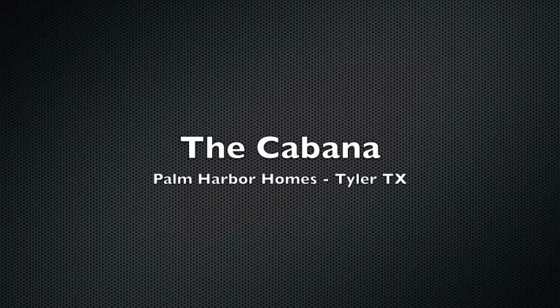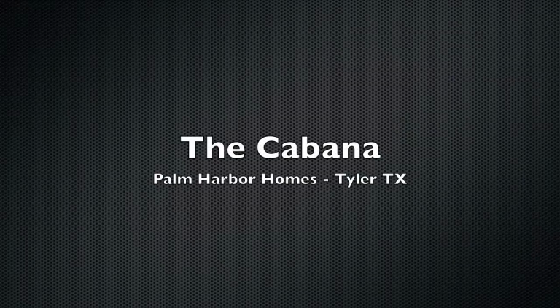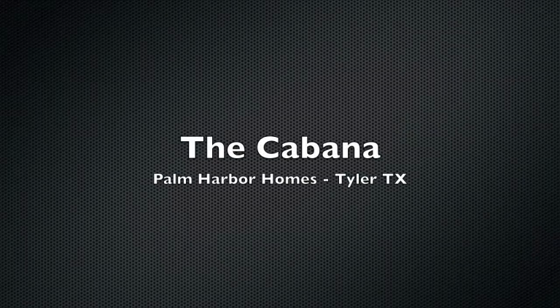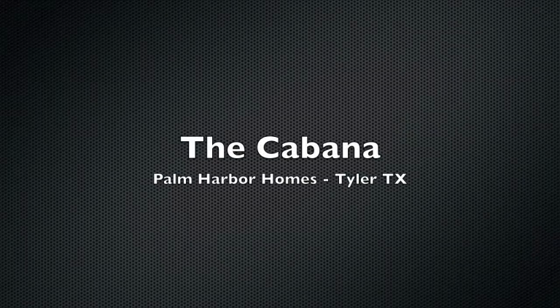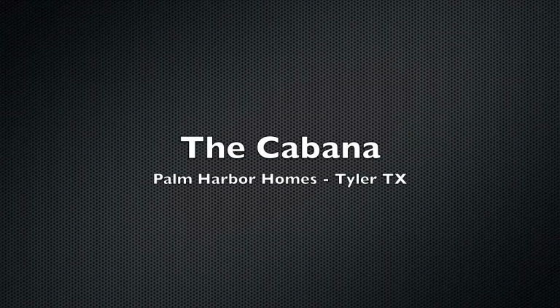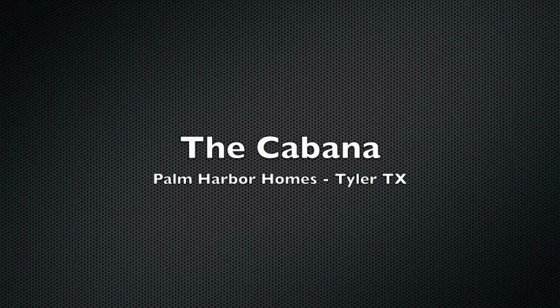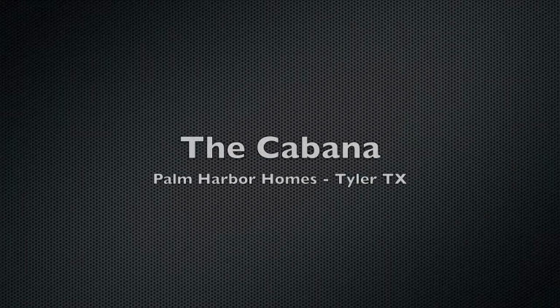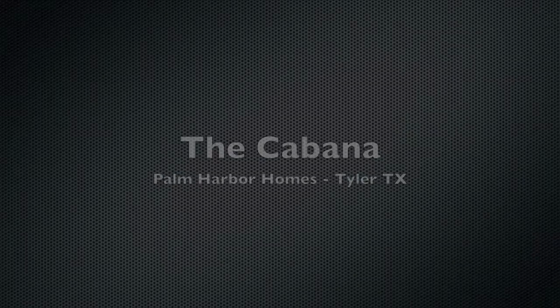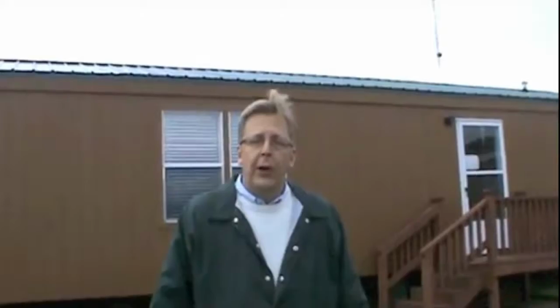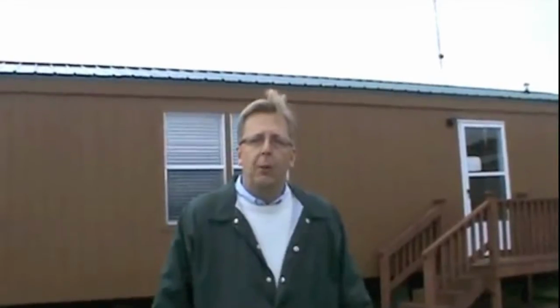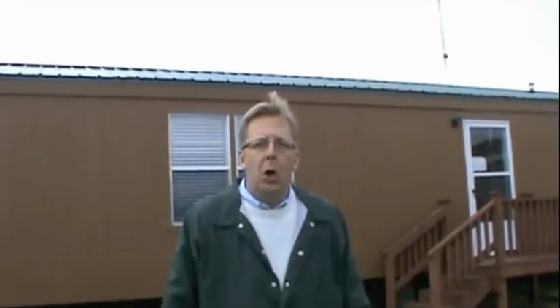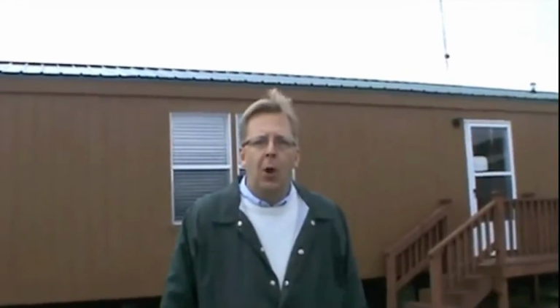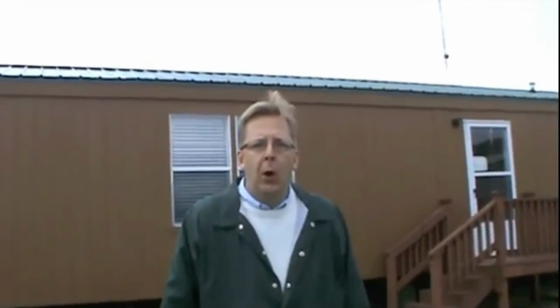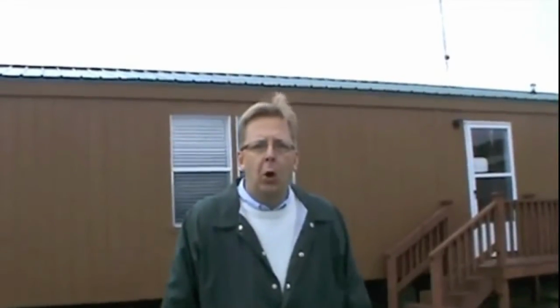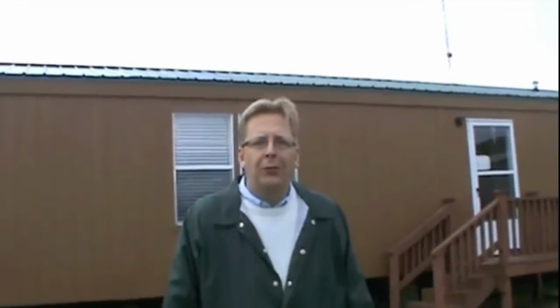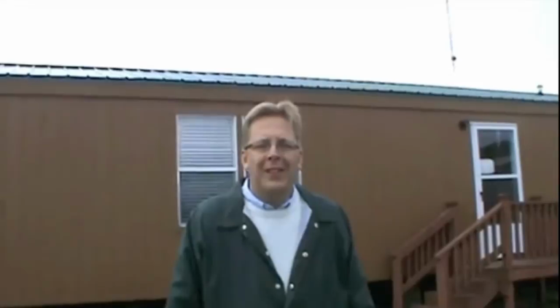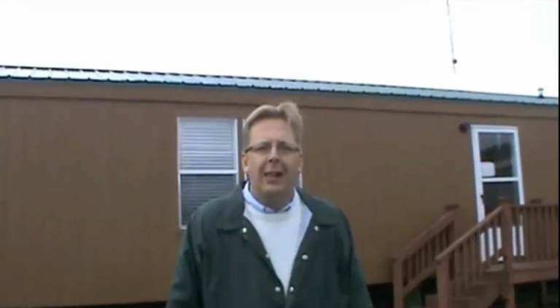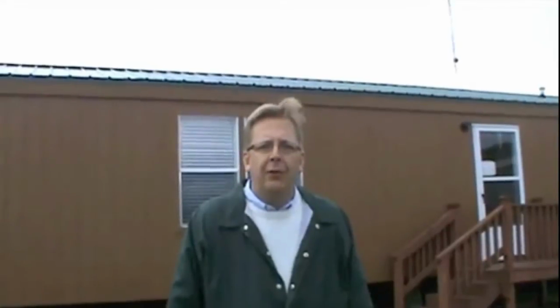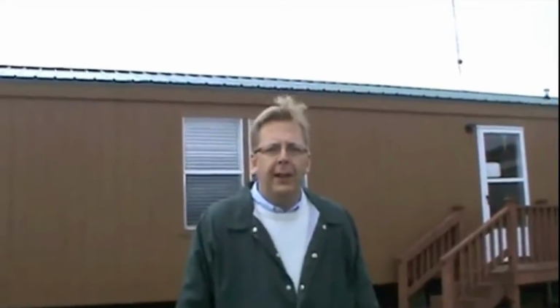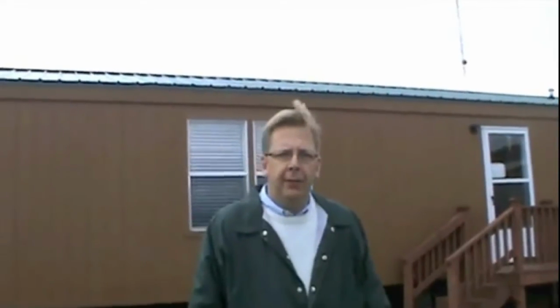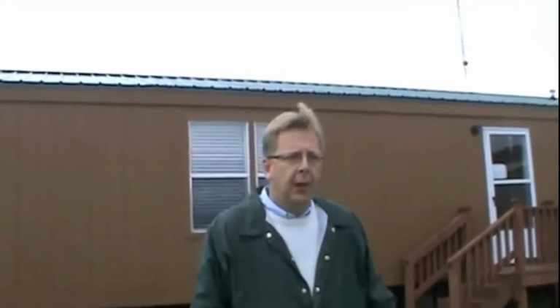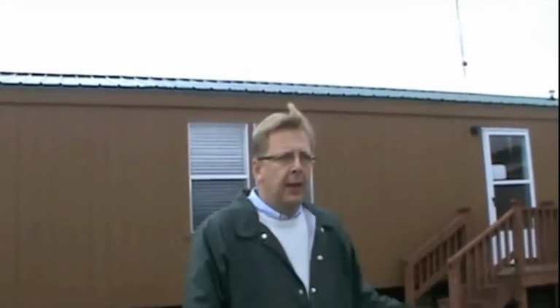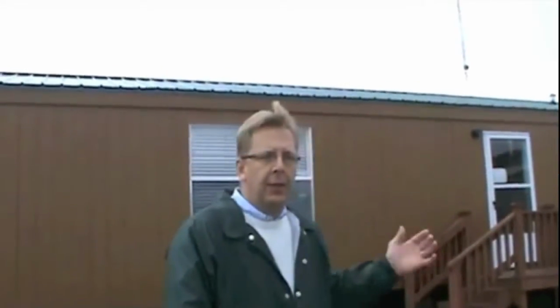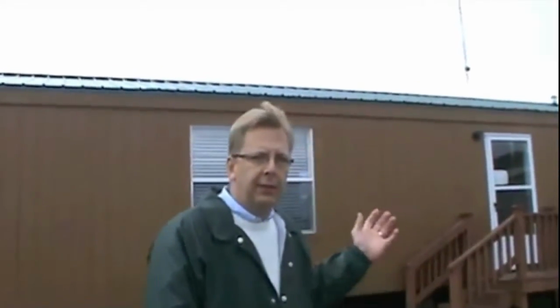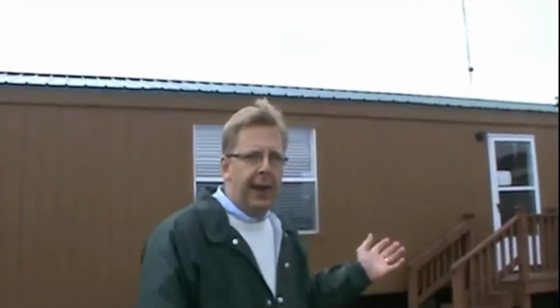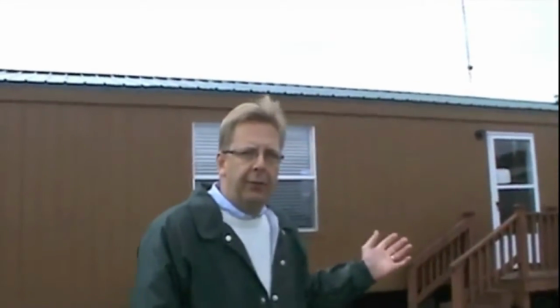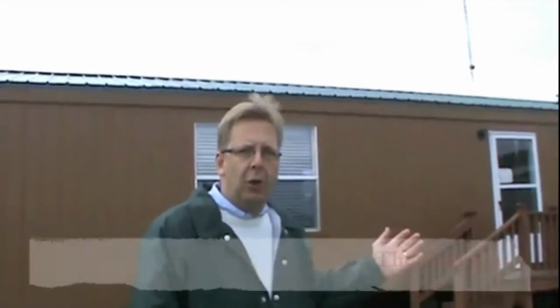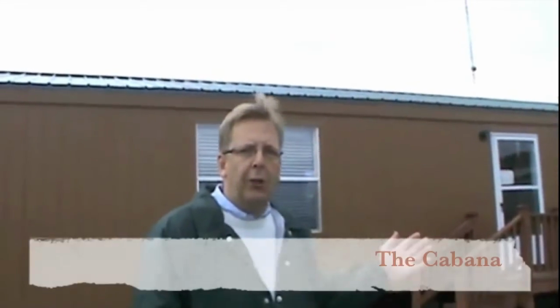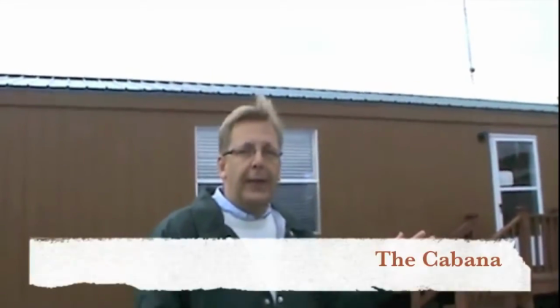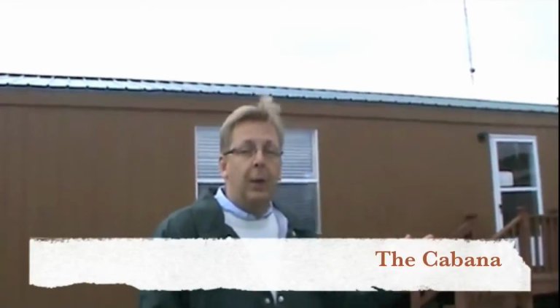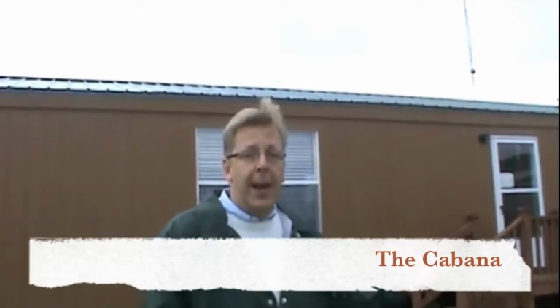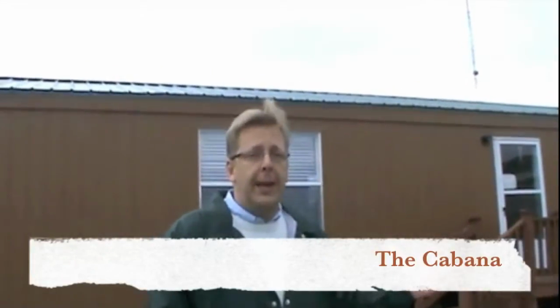Hi, I'm Joe Pudwell over here at Palm Harbor Homes in Tyler, Texas. This house is called the Cabana.